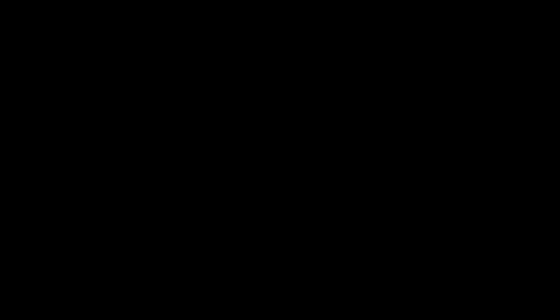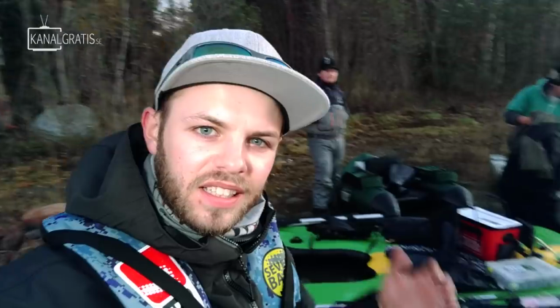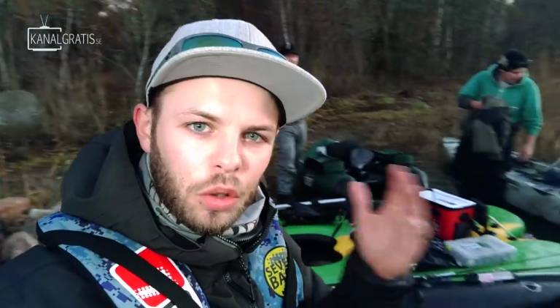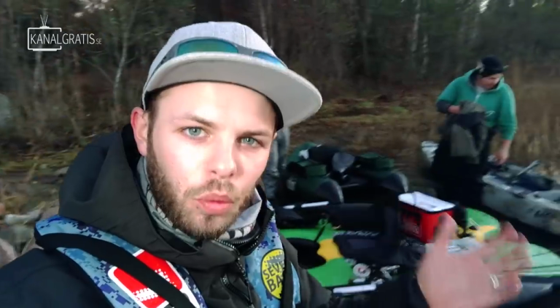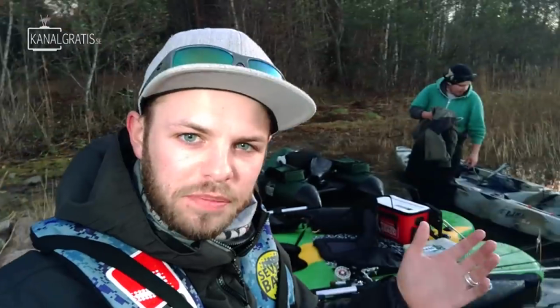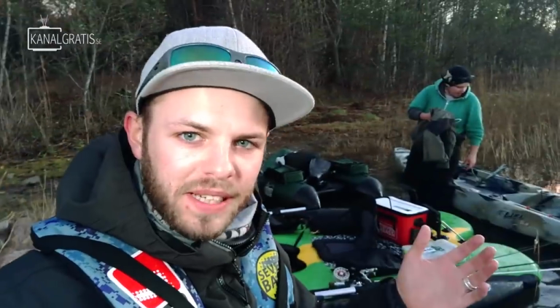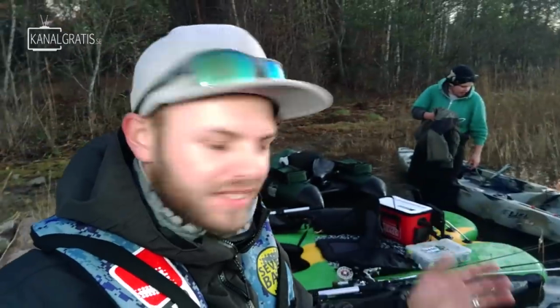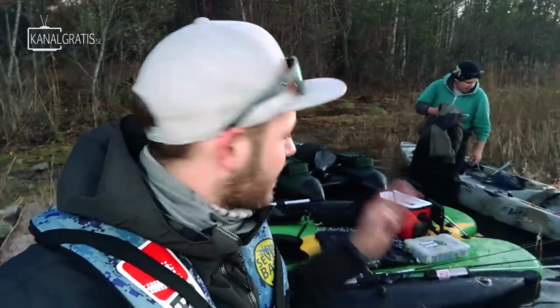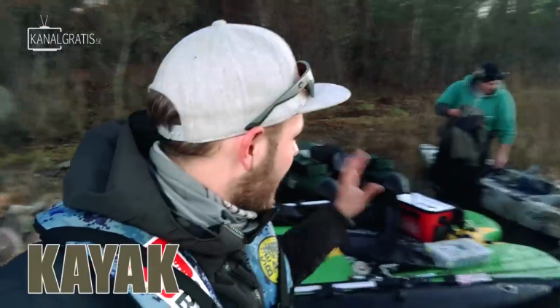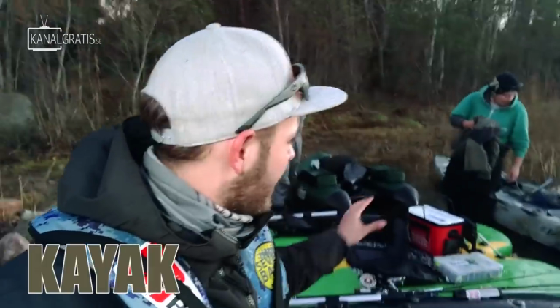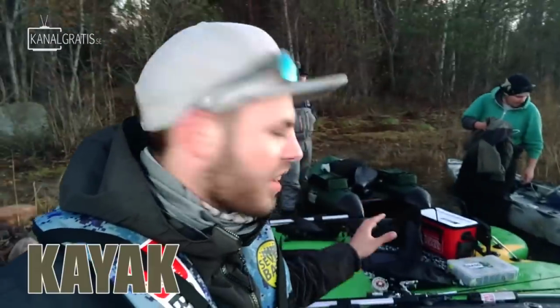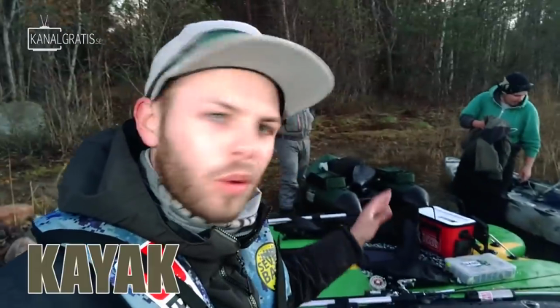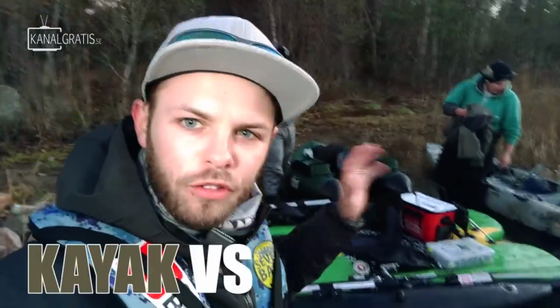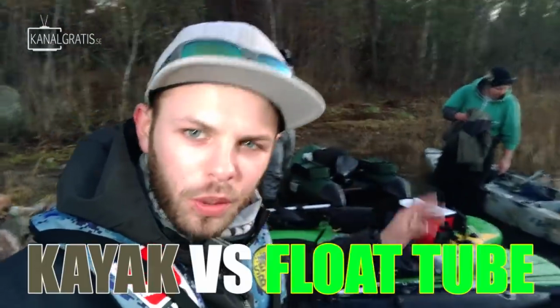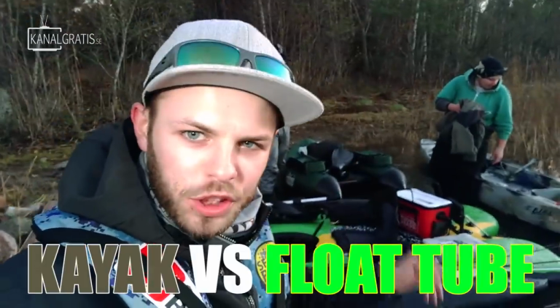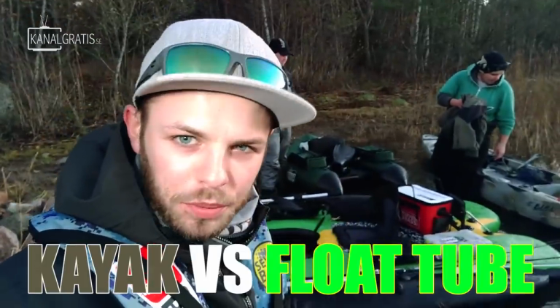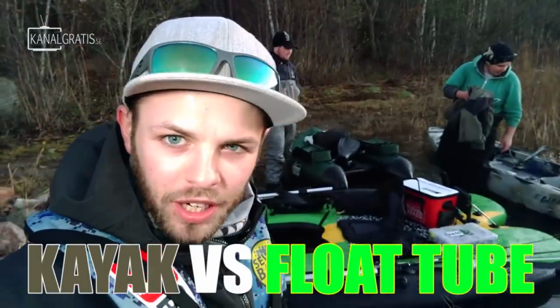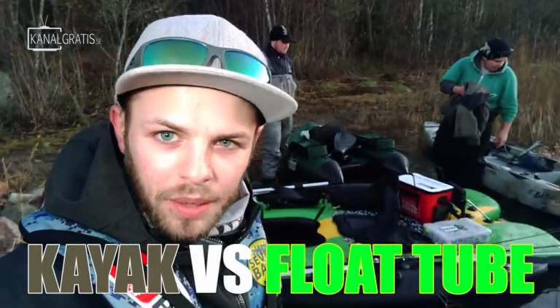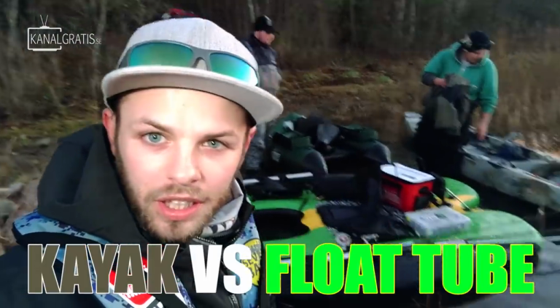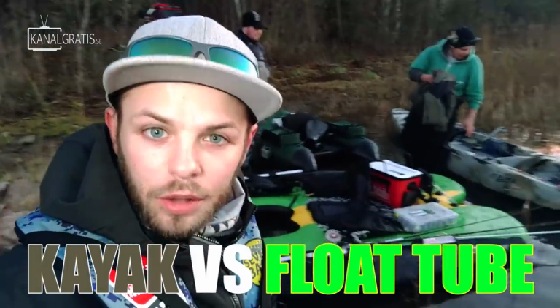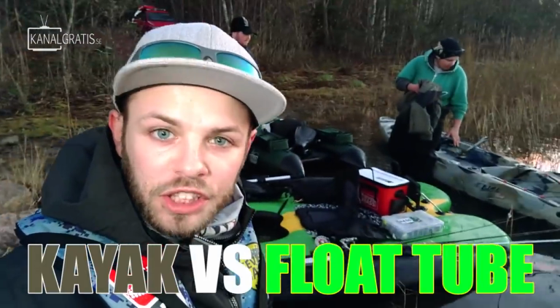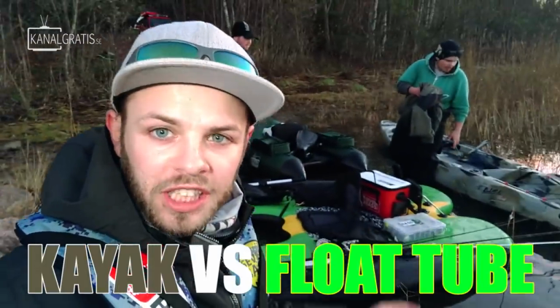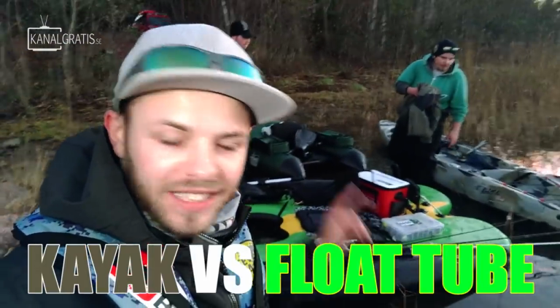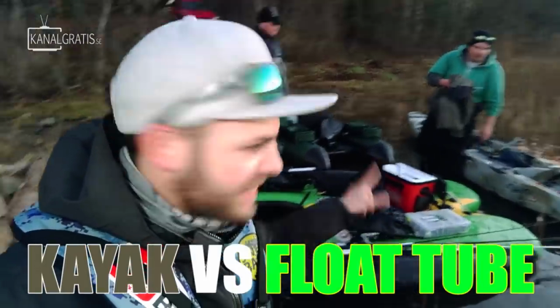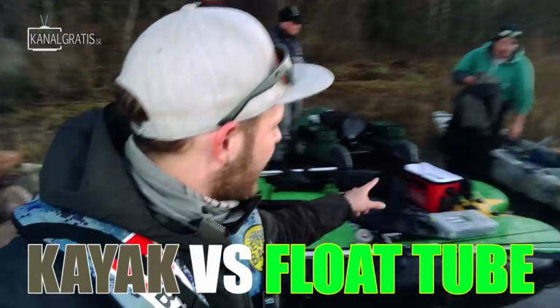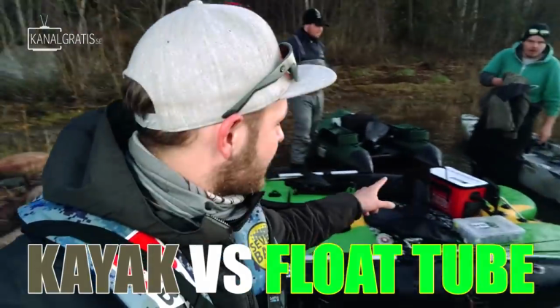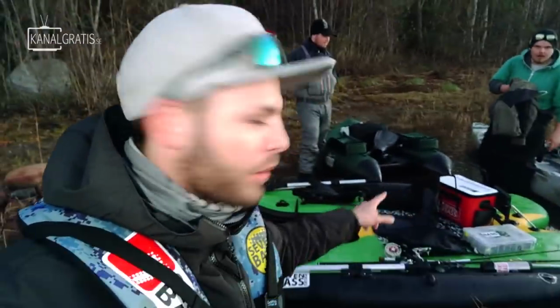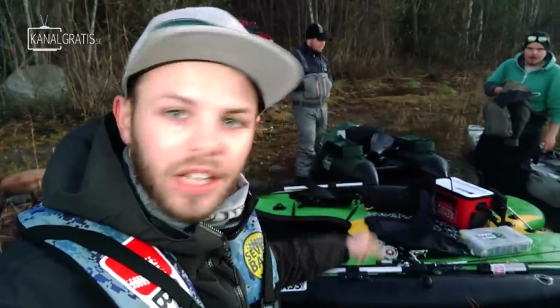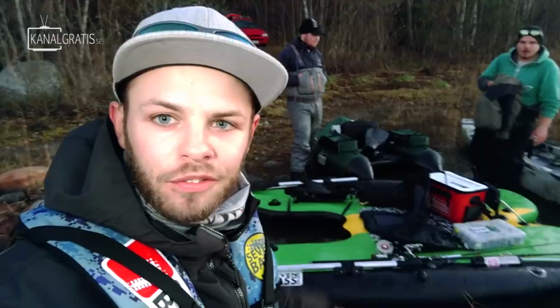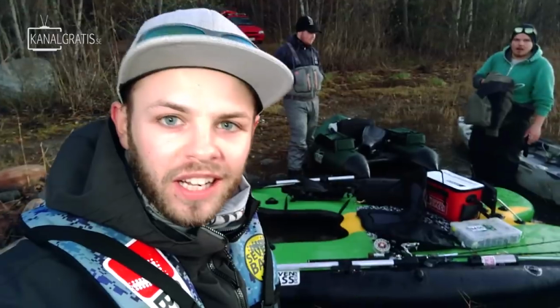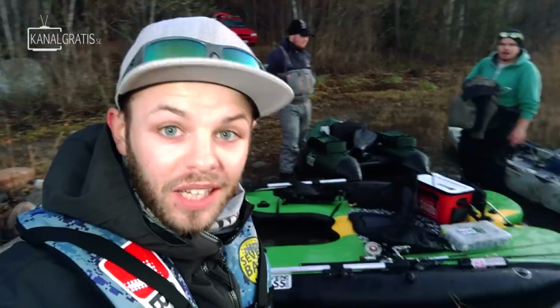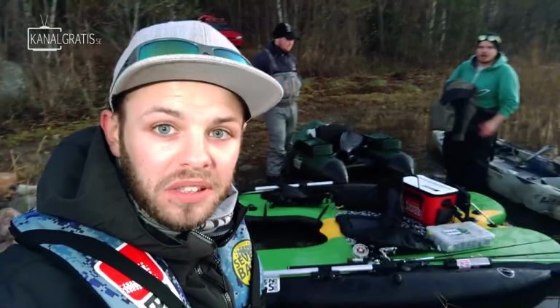So what is best, kayak or float tube? Today we are going to go fishing in these guys and we are going to find out.